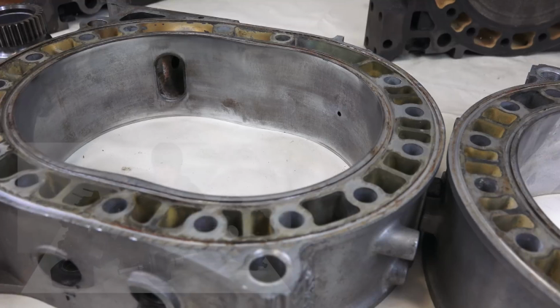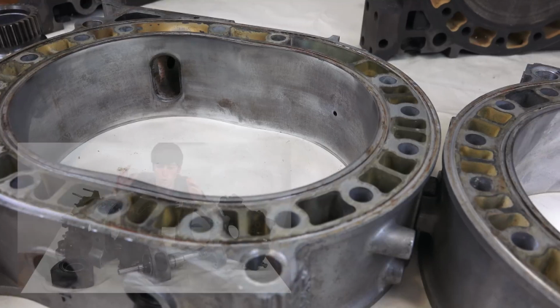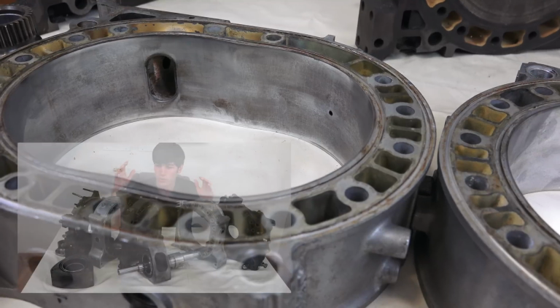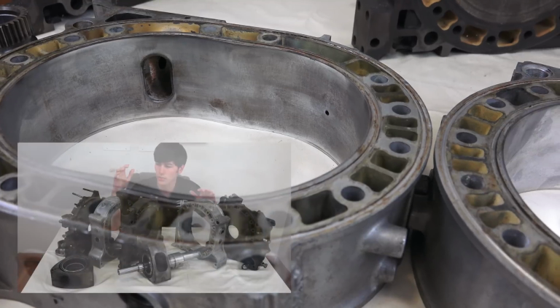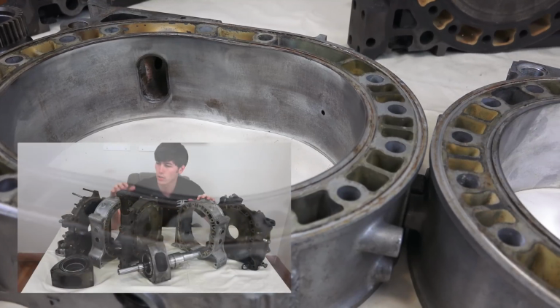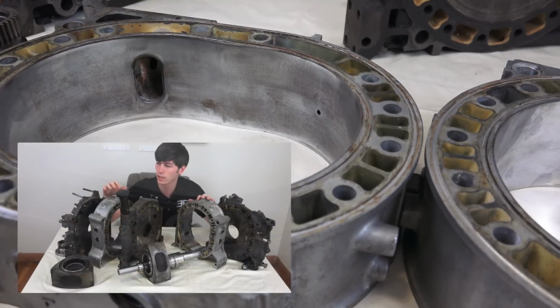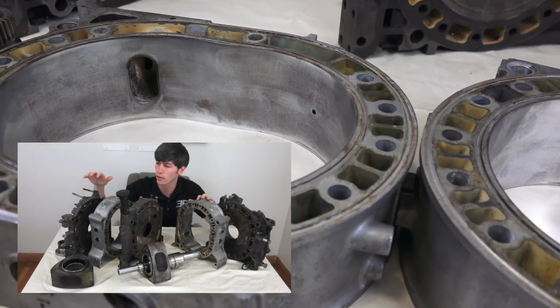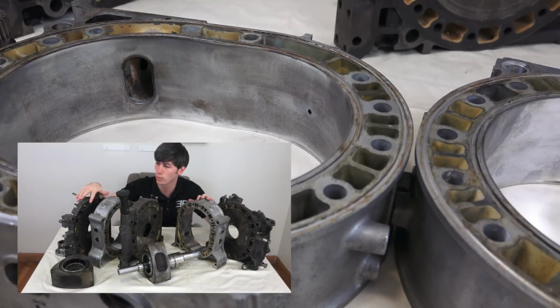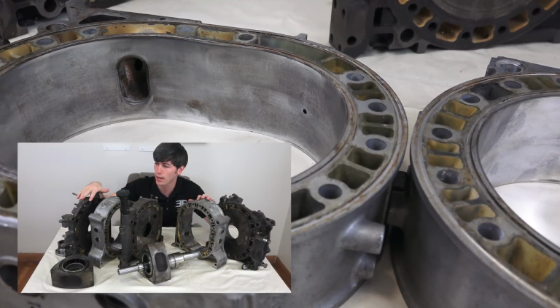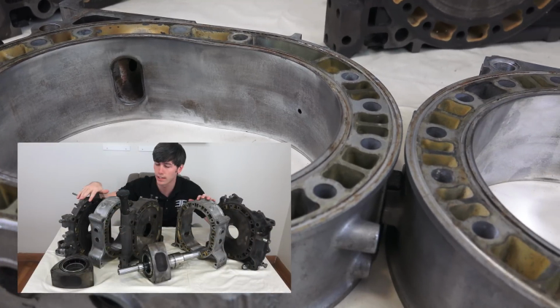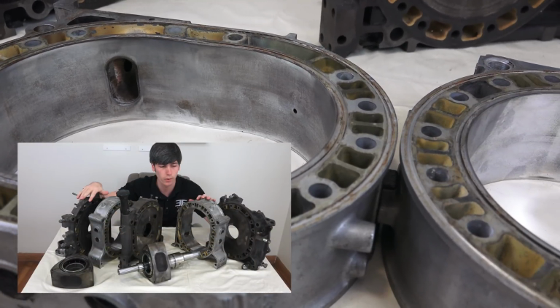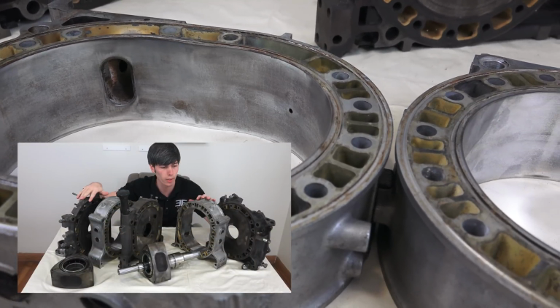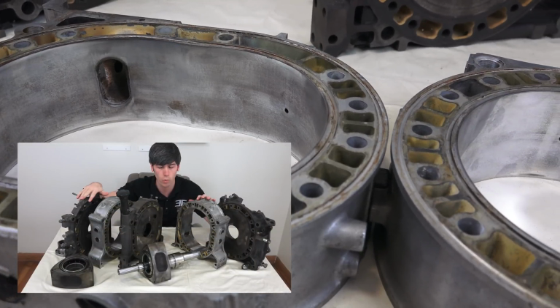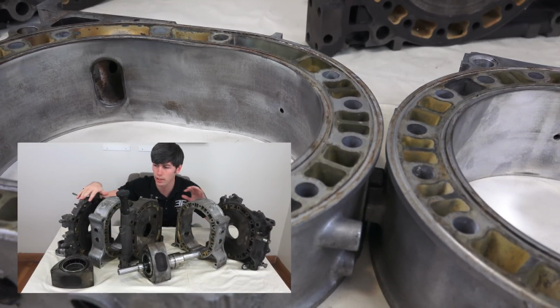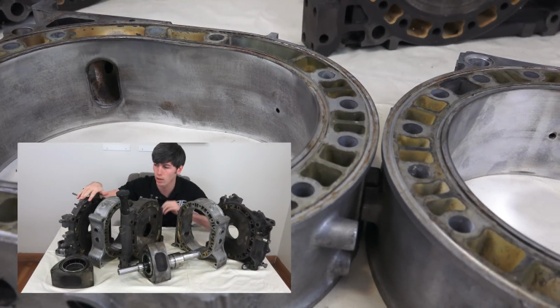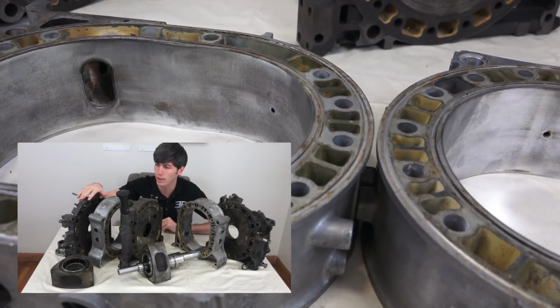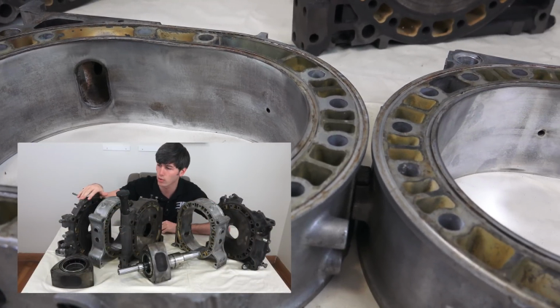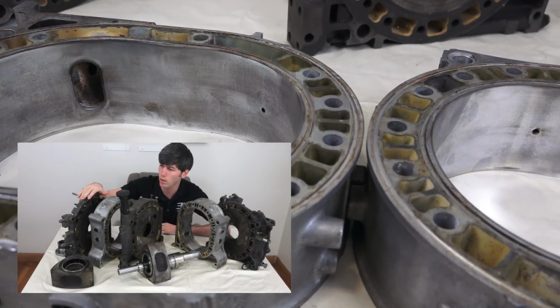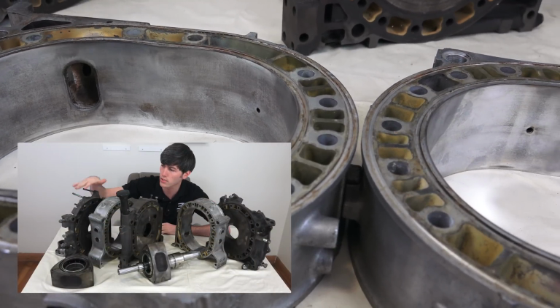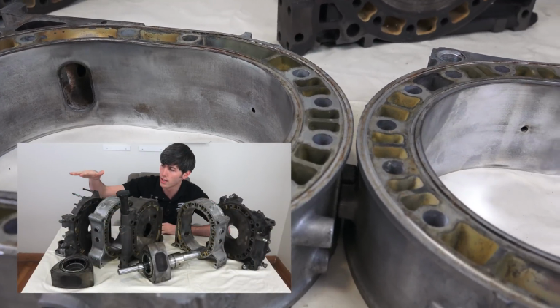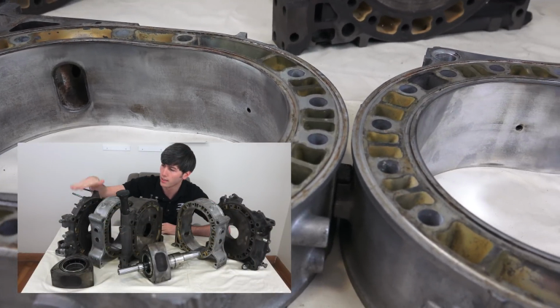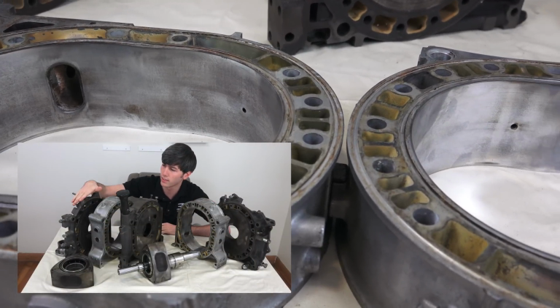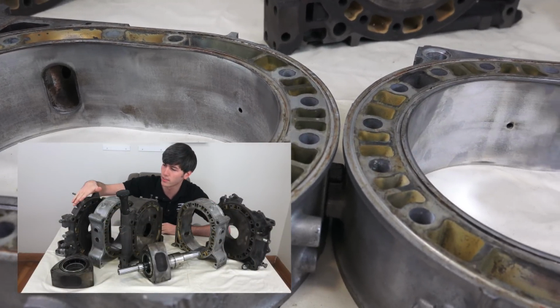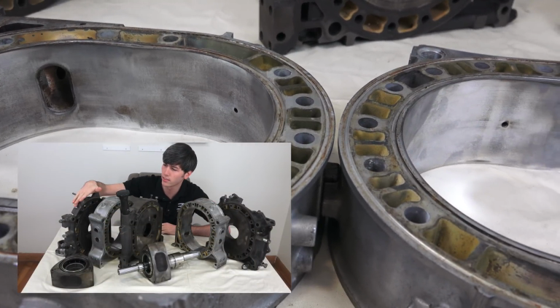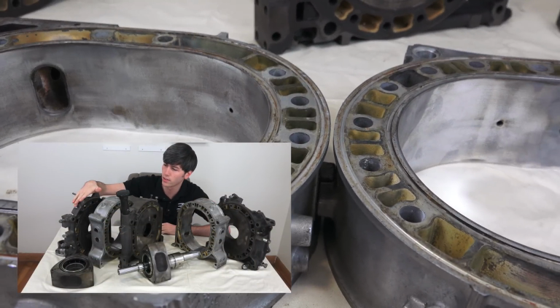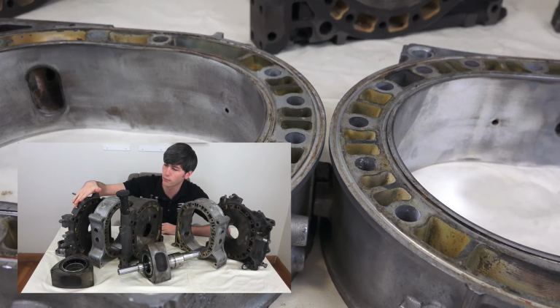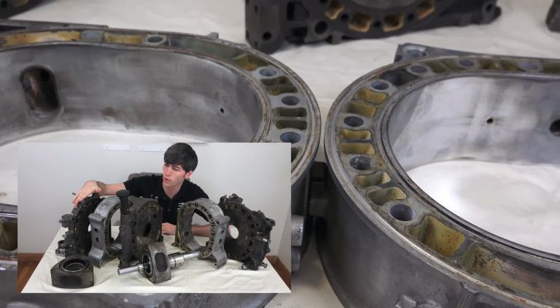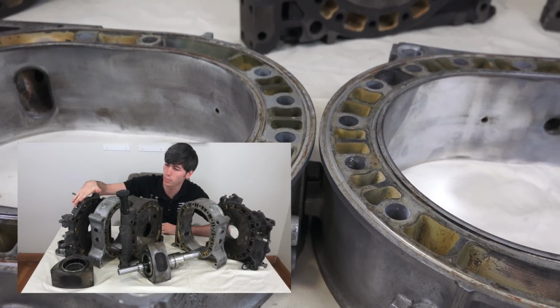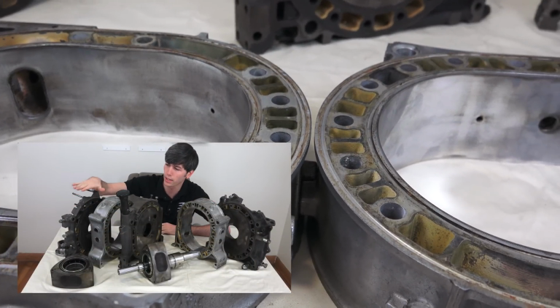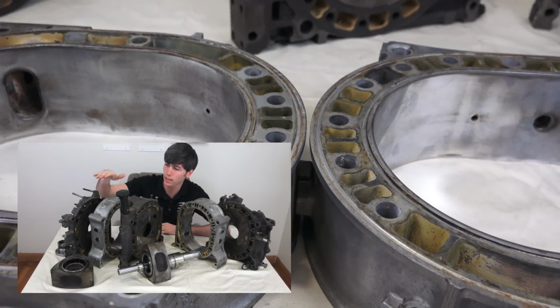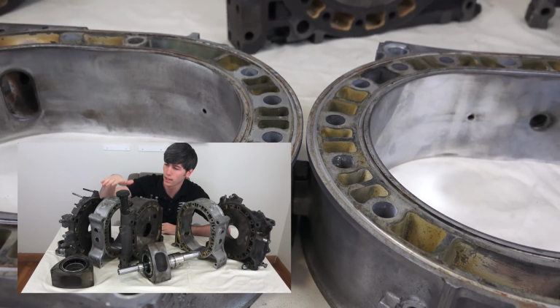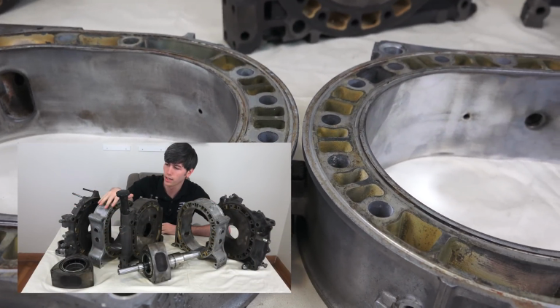Now if you haven't yet checked out my video on how rotary engines work, you'd want to check that out before watching this.